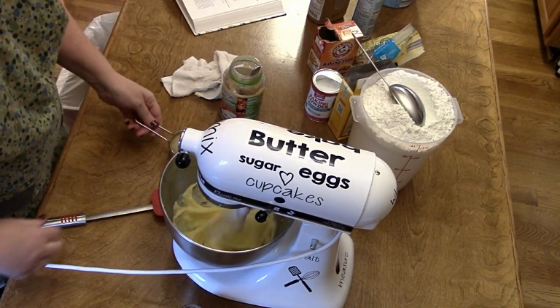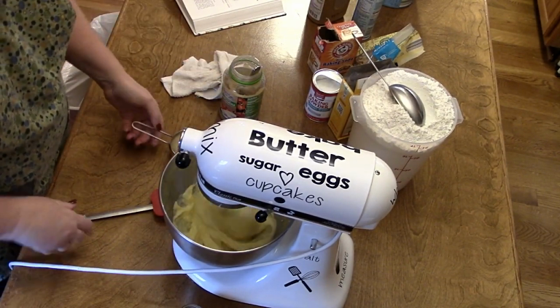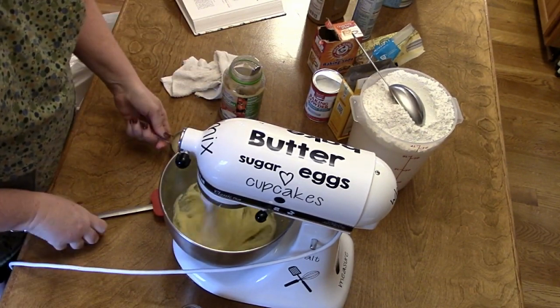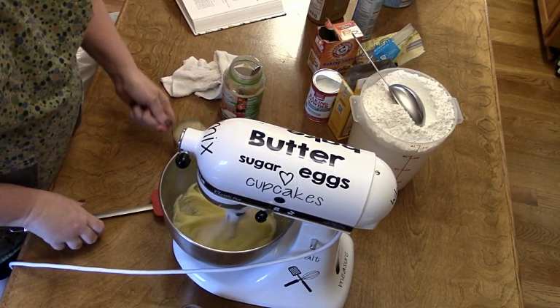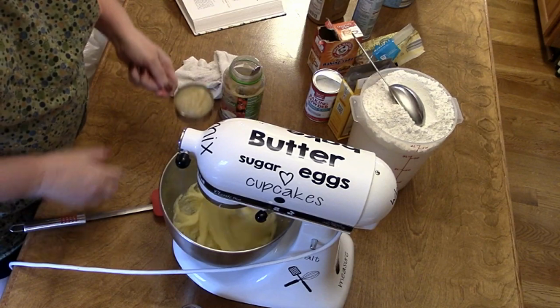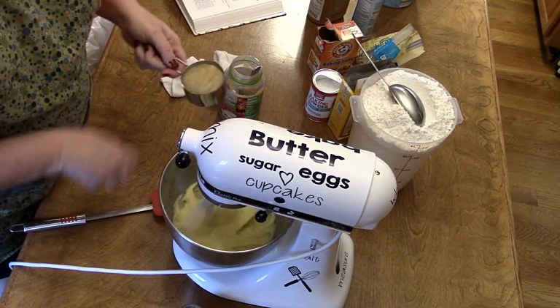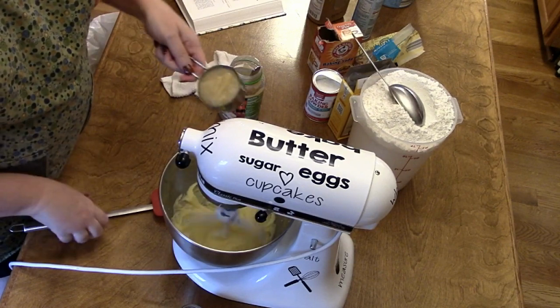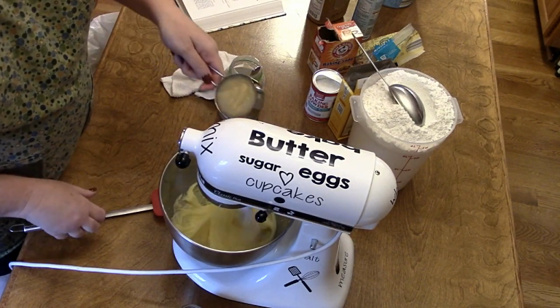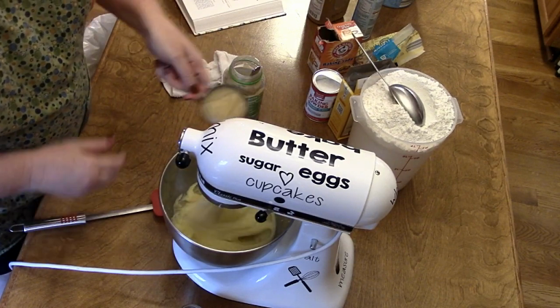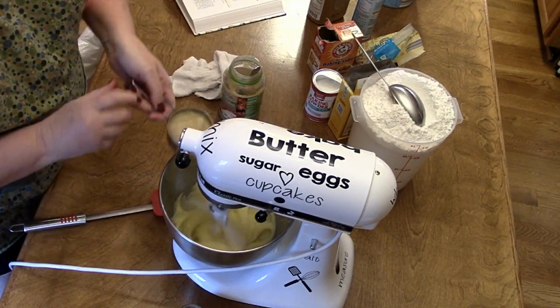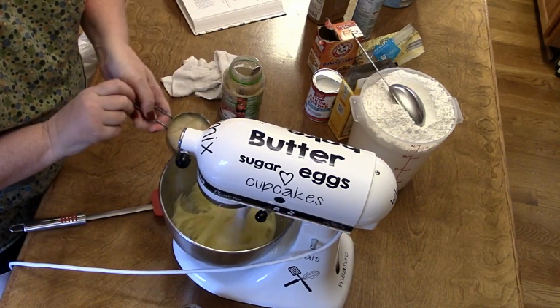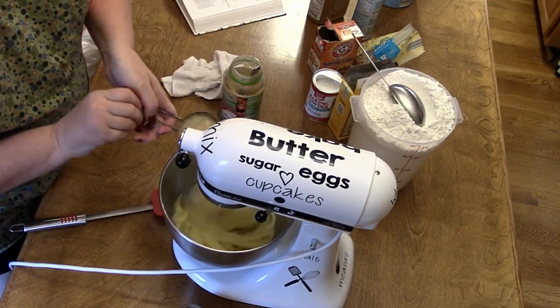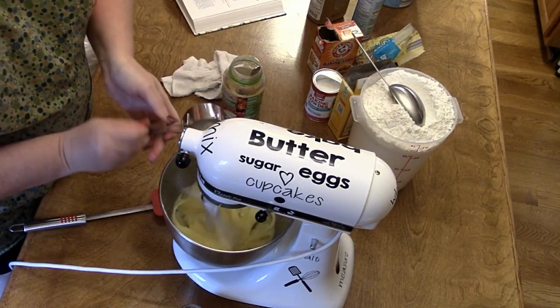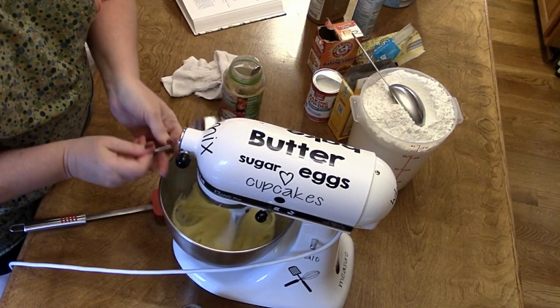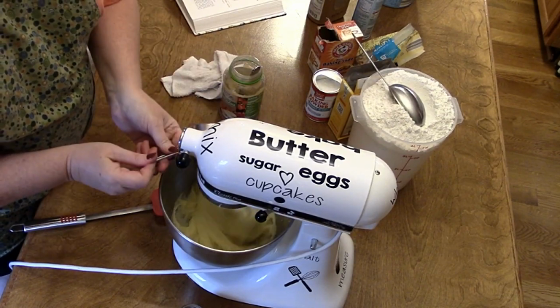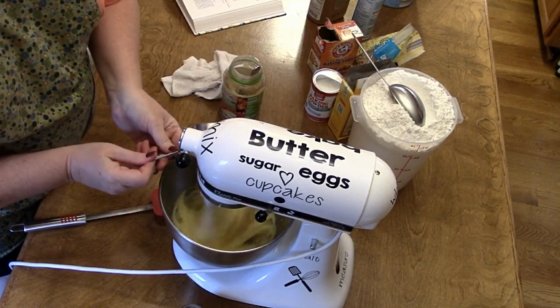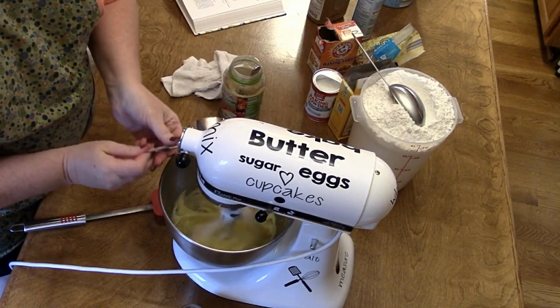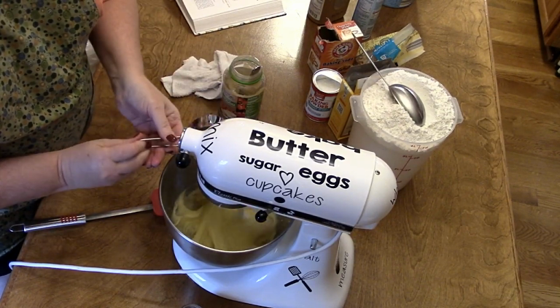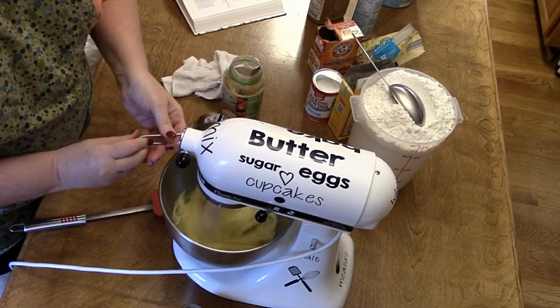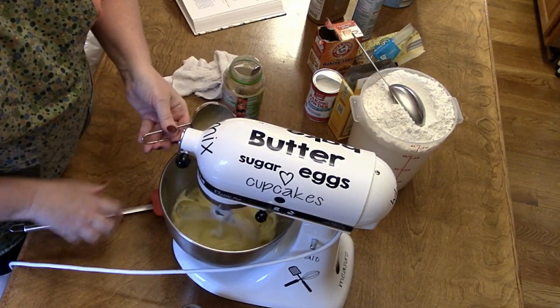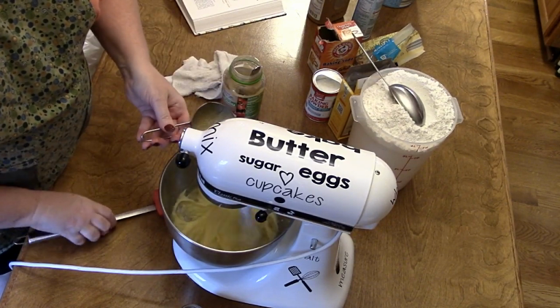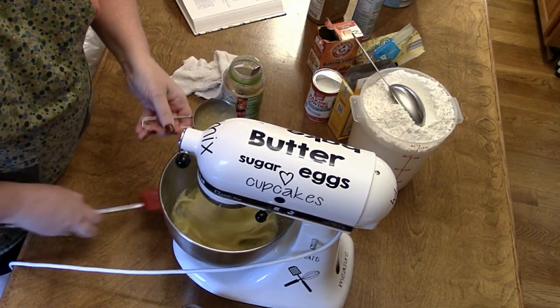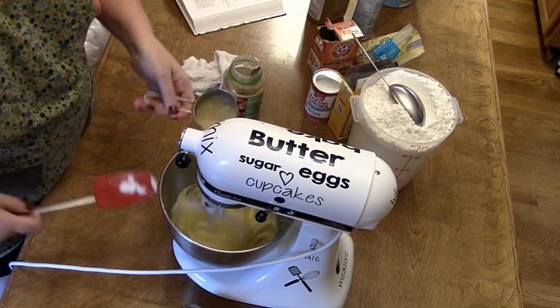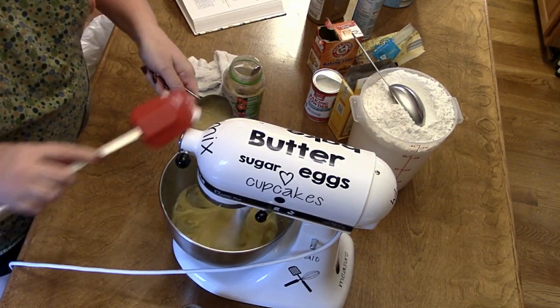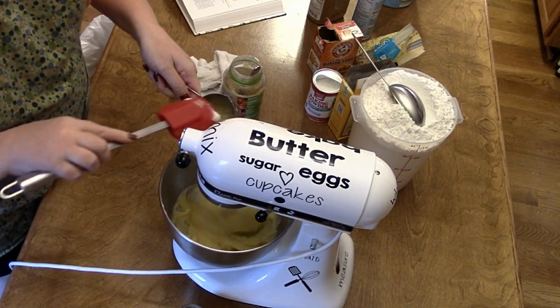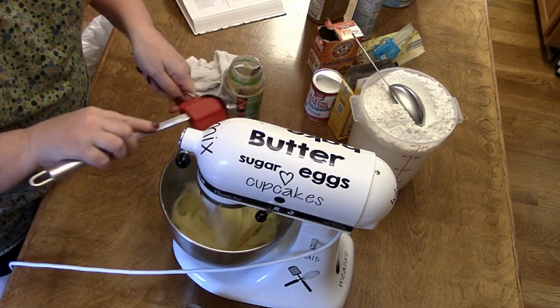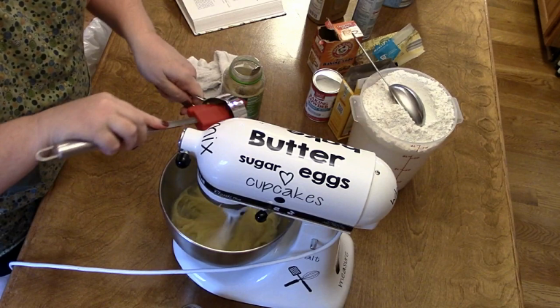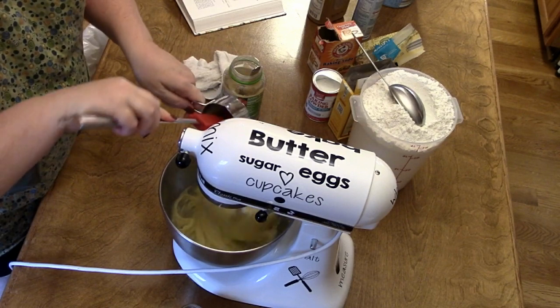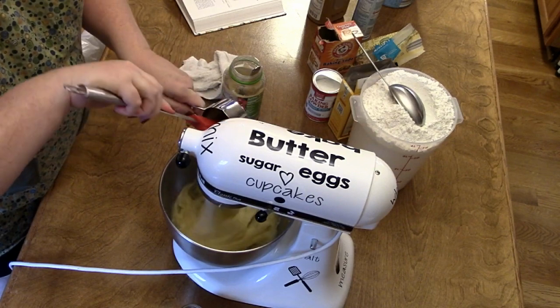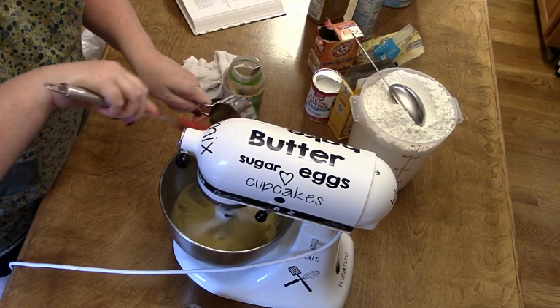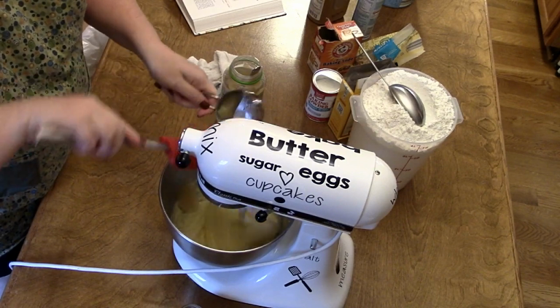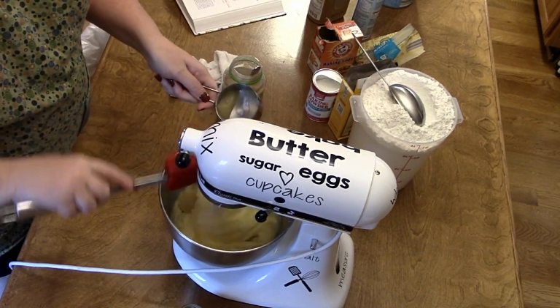Okay, that looks good. We're going to go ahead and add our half cup of applesauce, and then we're going to do another one — it calls for a whole cup.